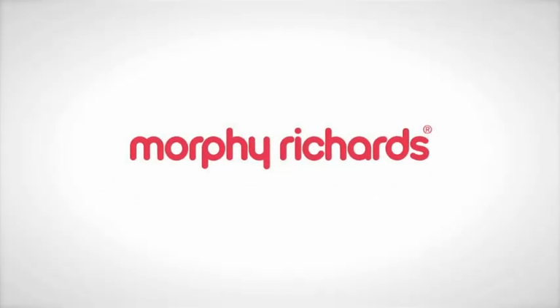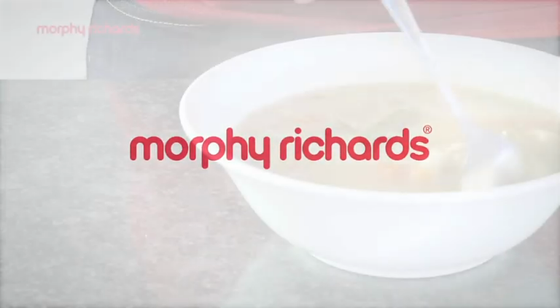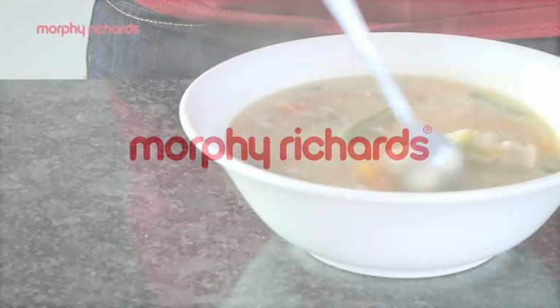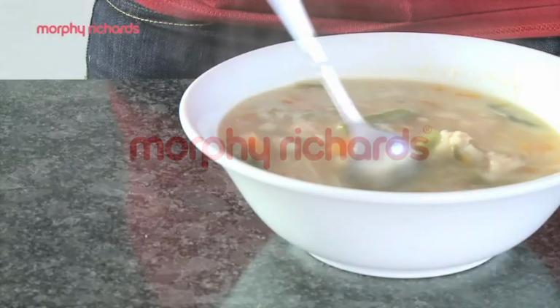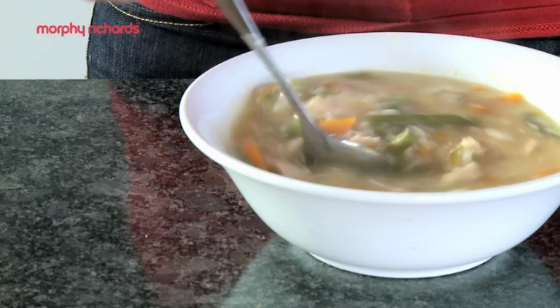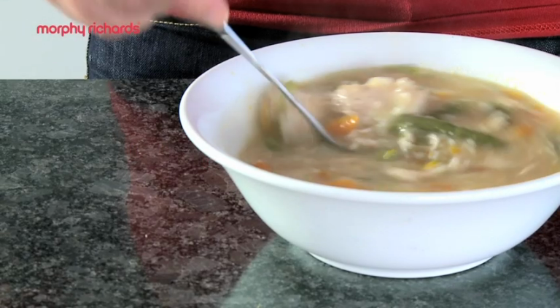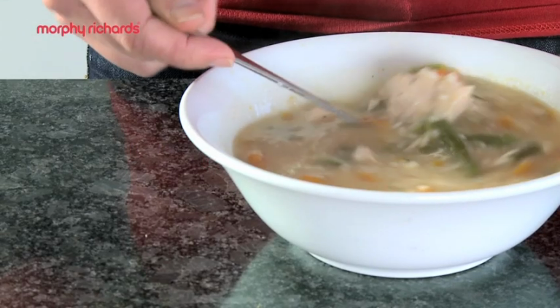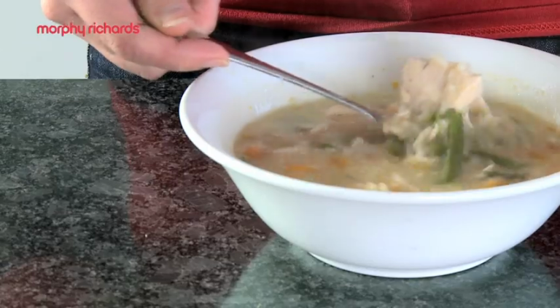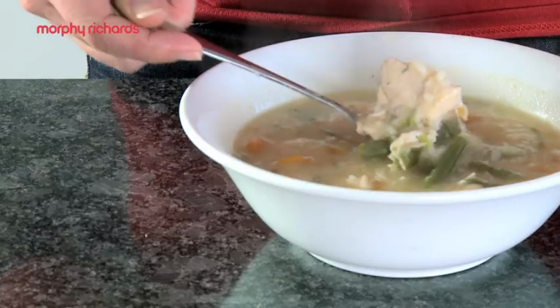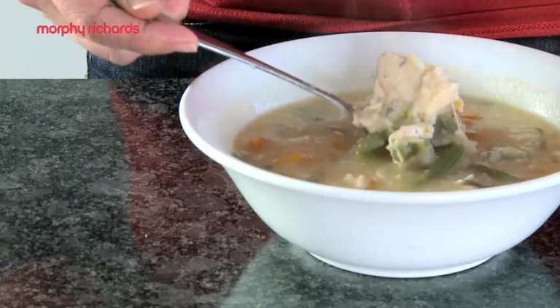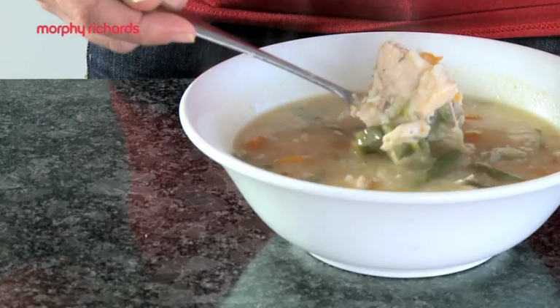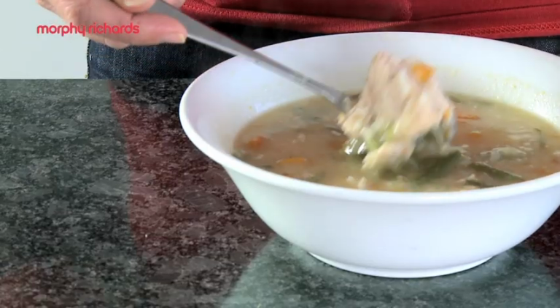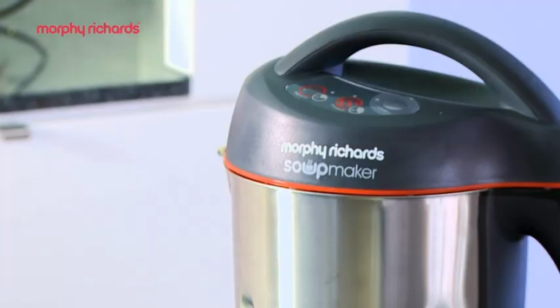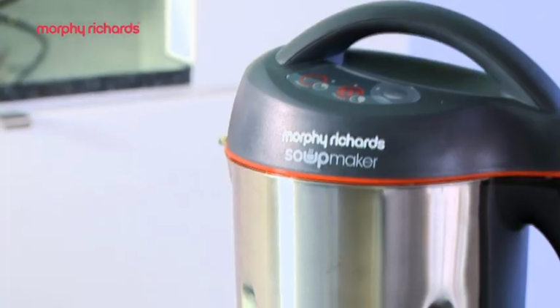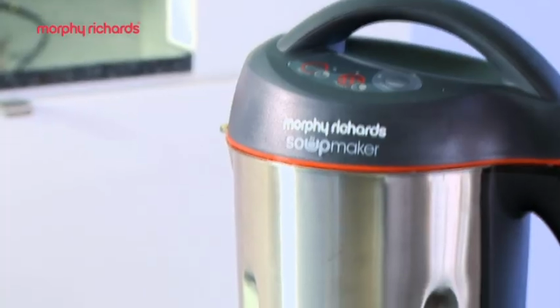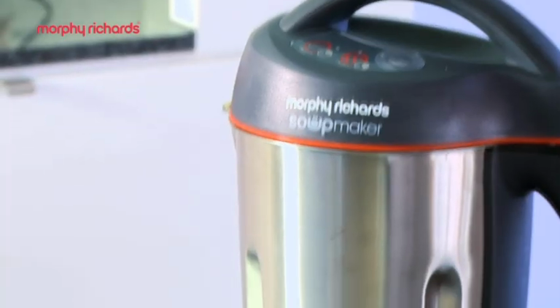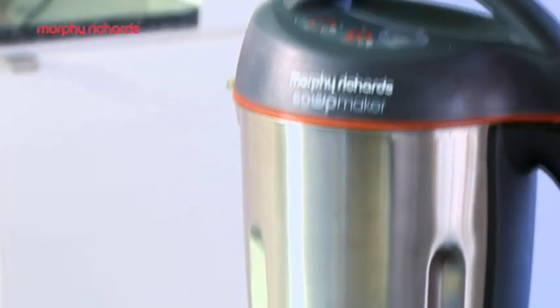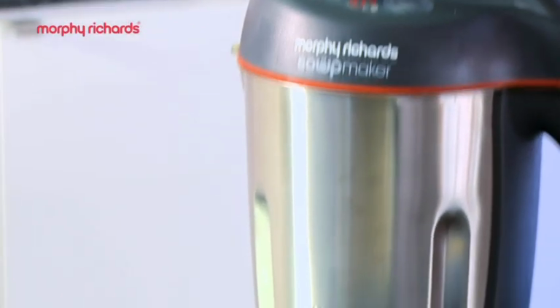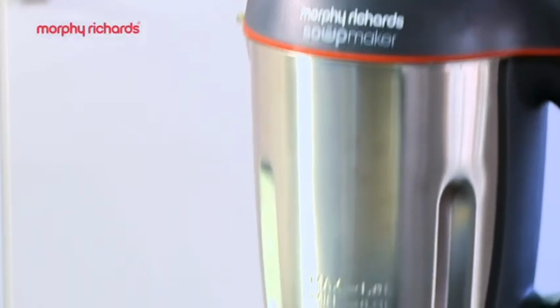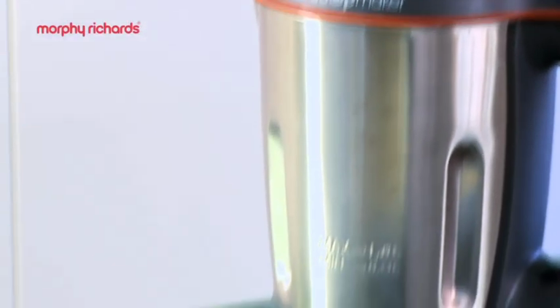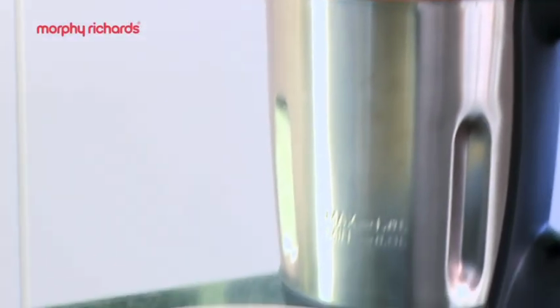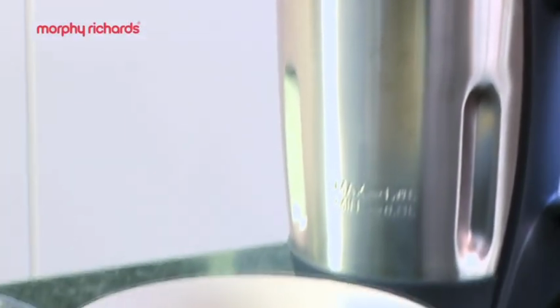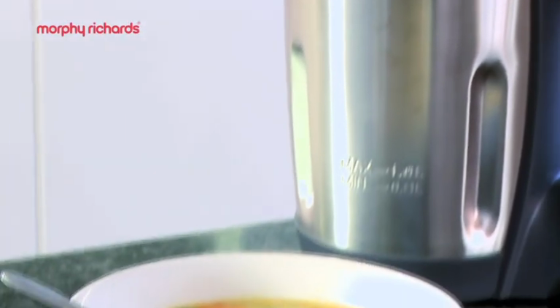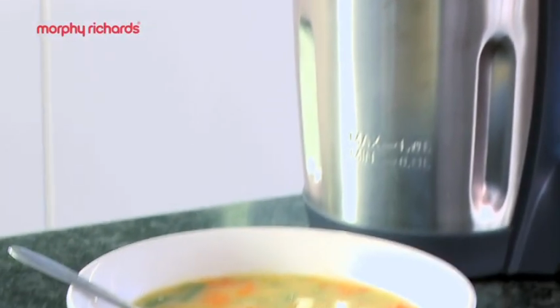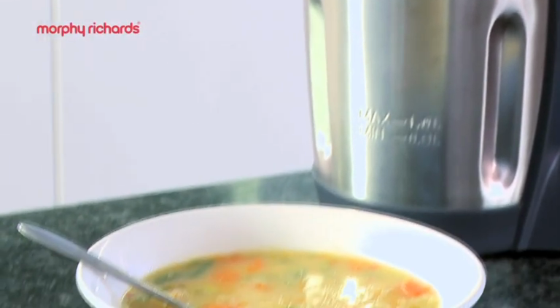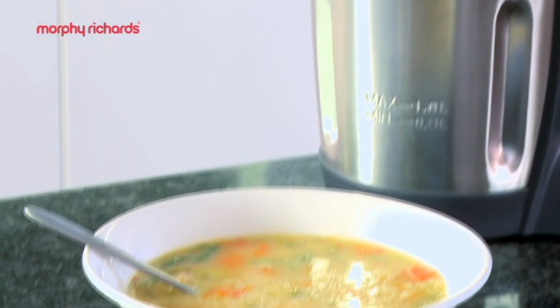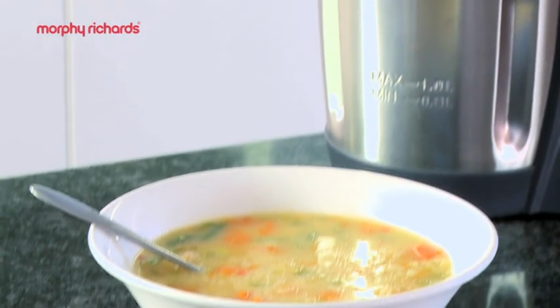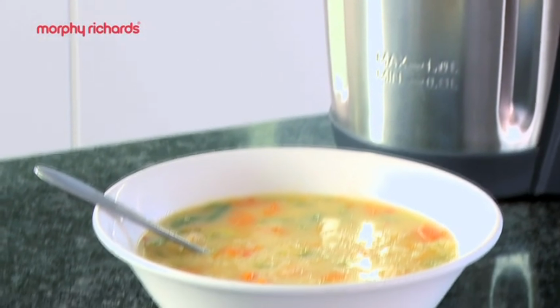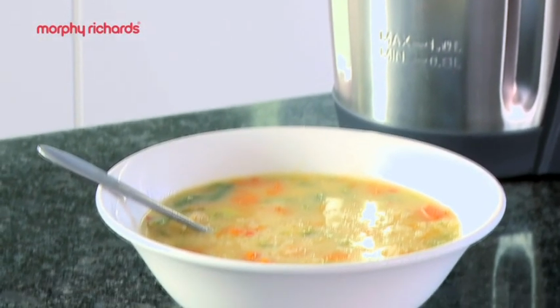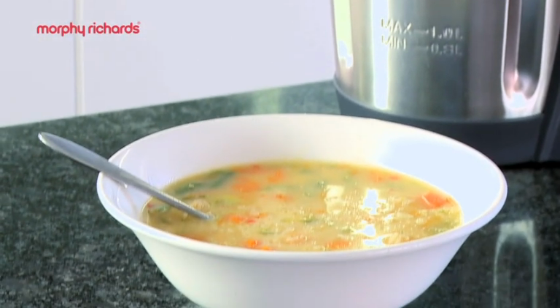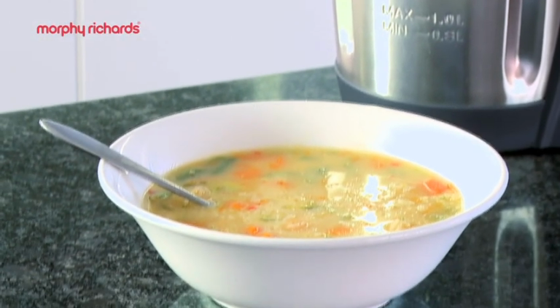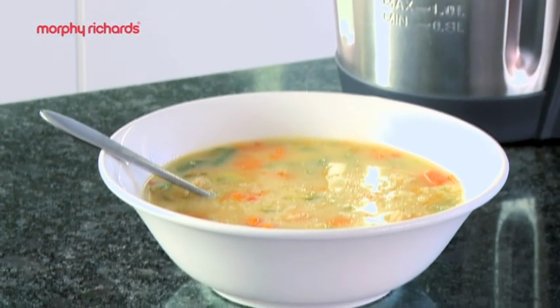Hearty Chicken and Vegetable Soup. Make it in under 30 minutes with the Morphy Richards Soup Maker.